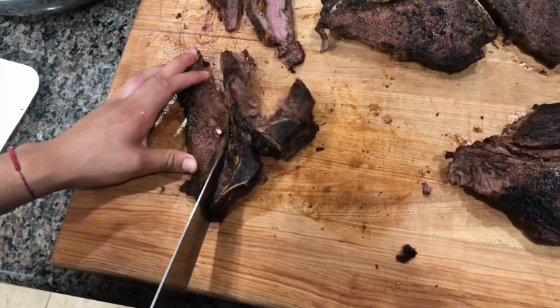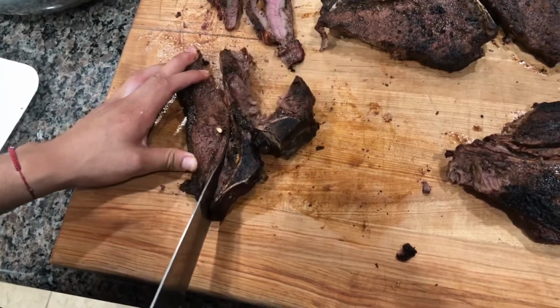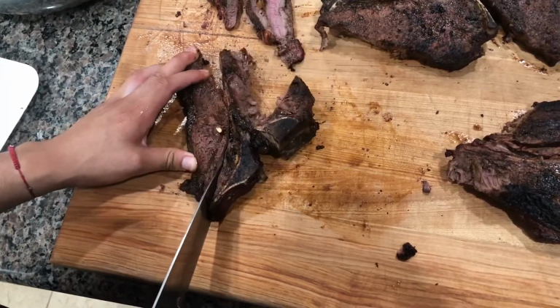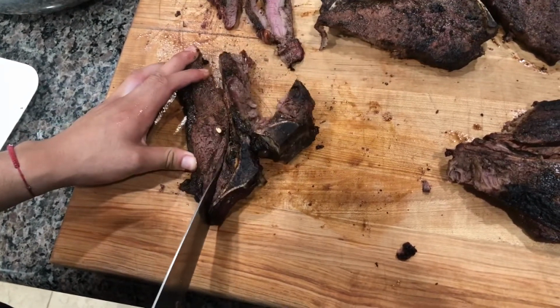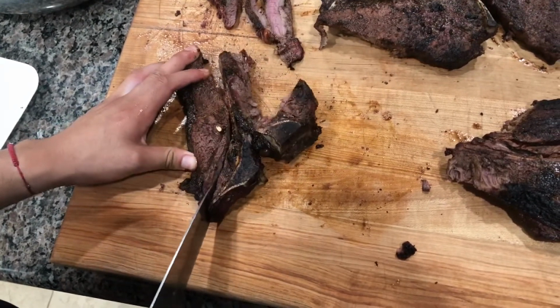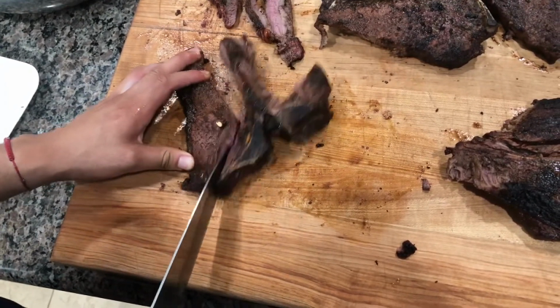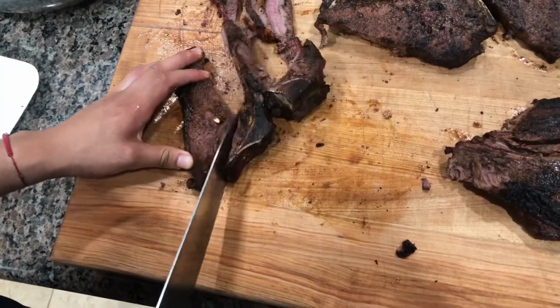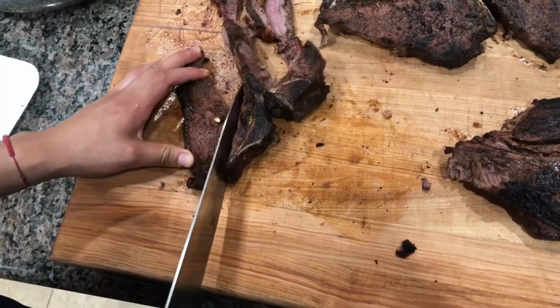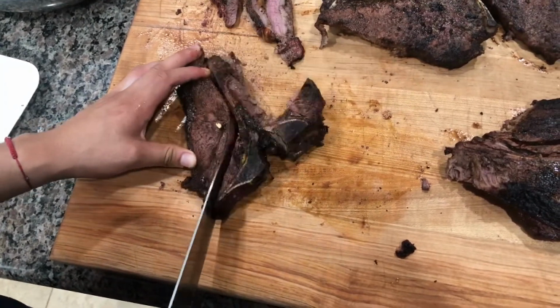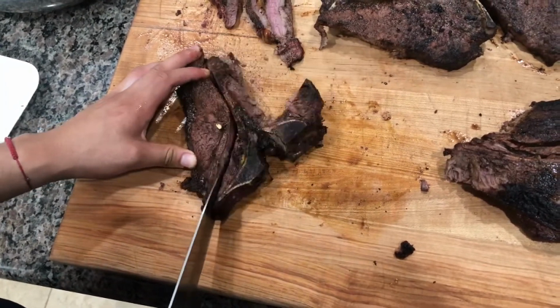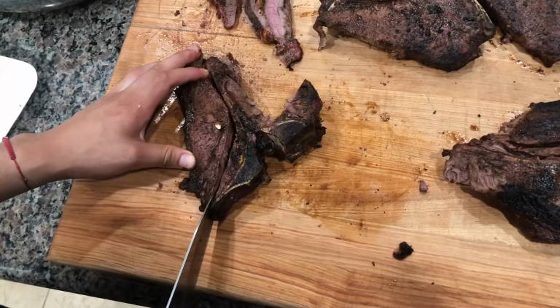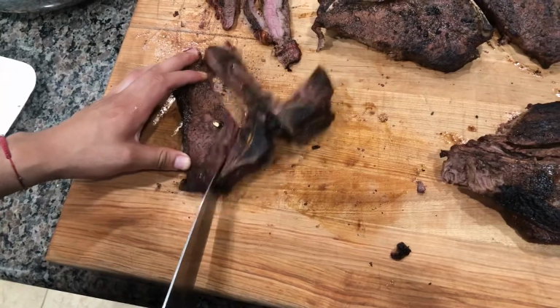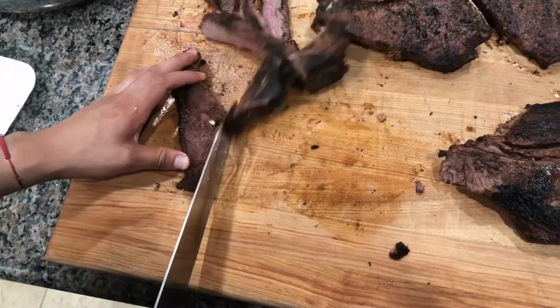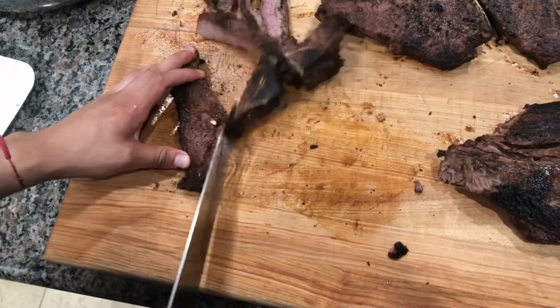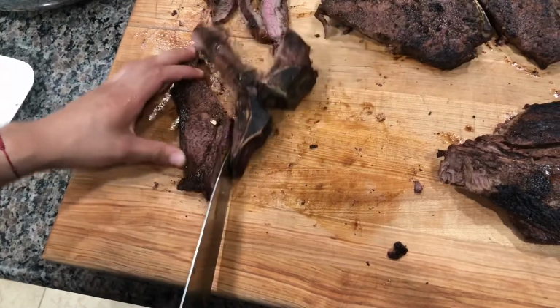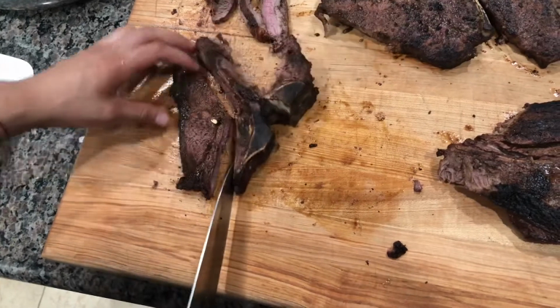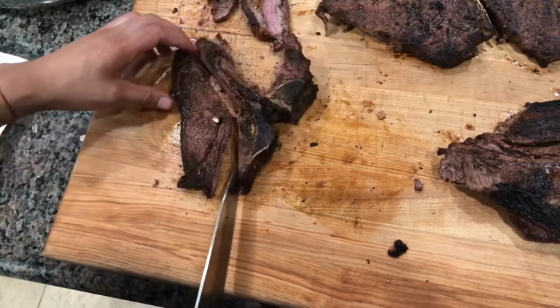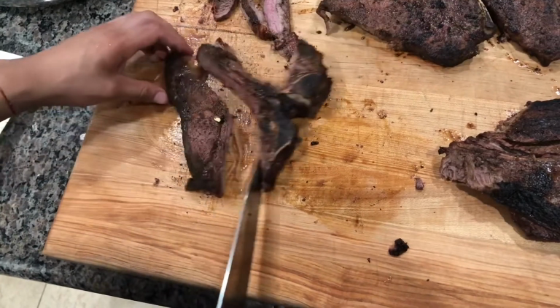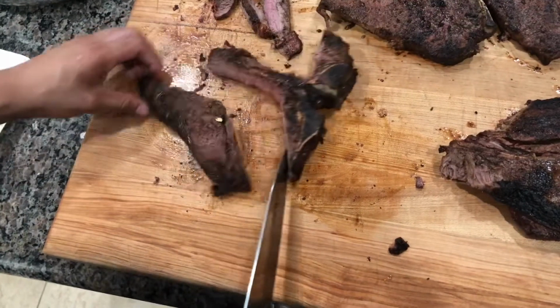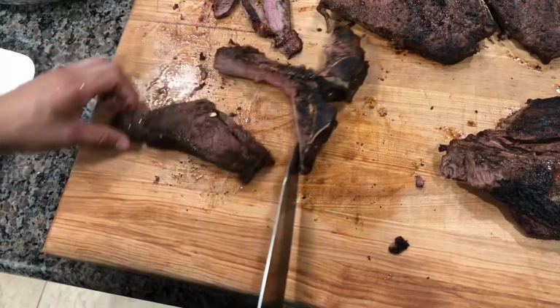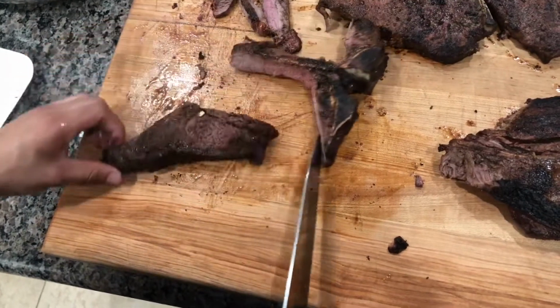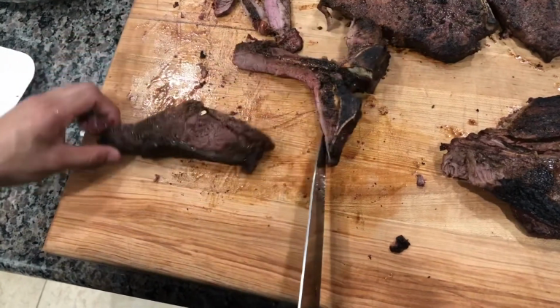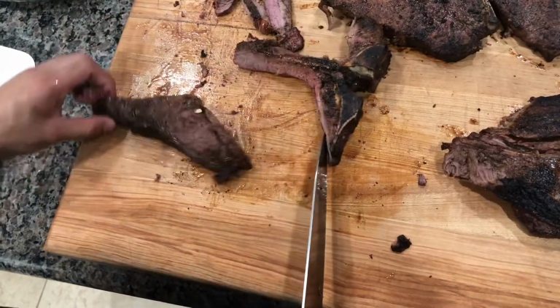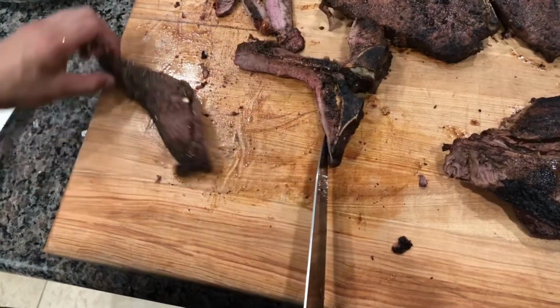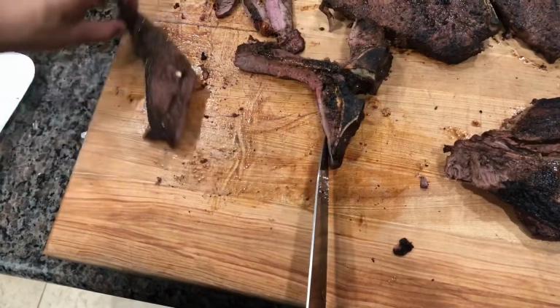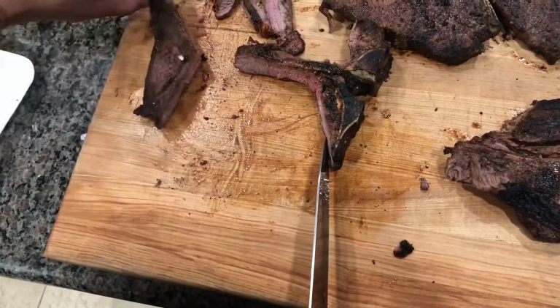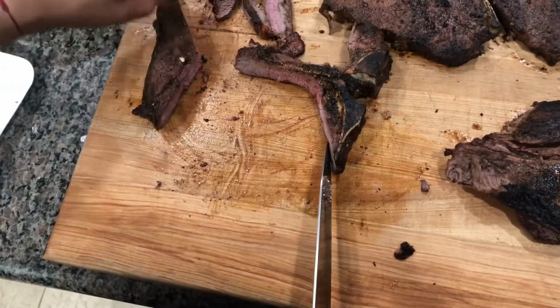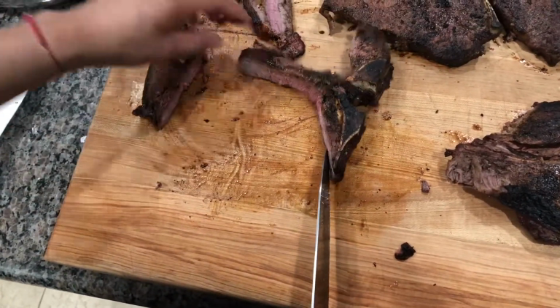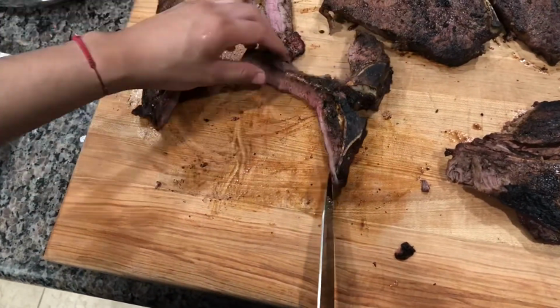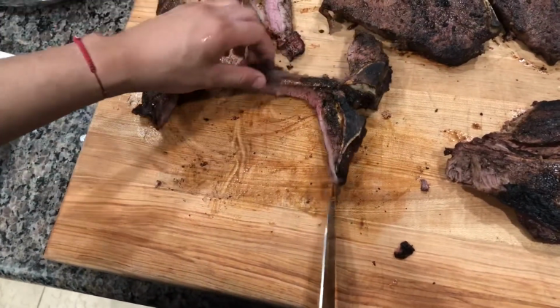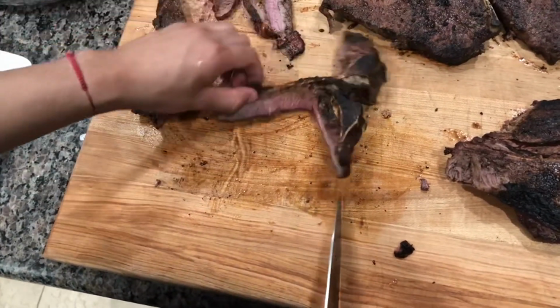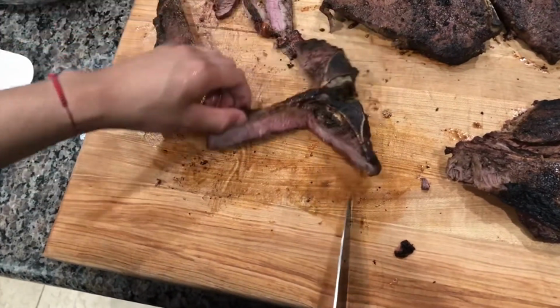Once we cut it off the bone, we can cut this into little strips for everyone to enjoy.